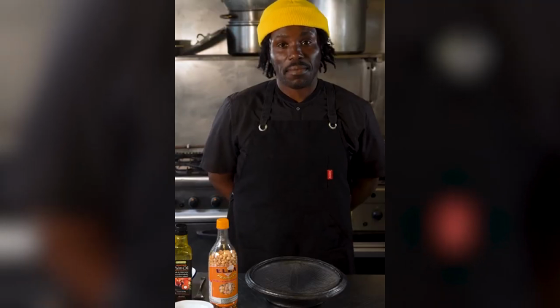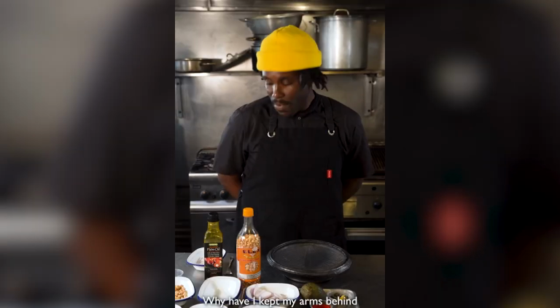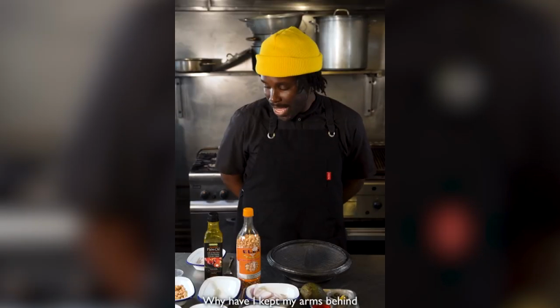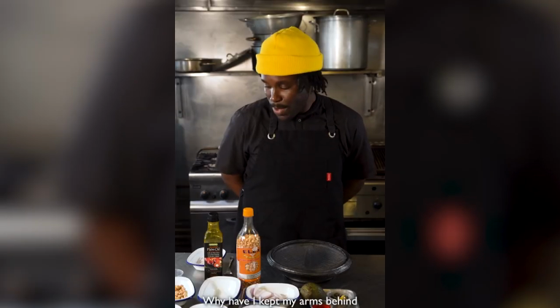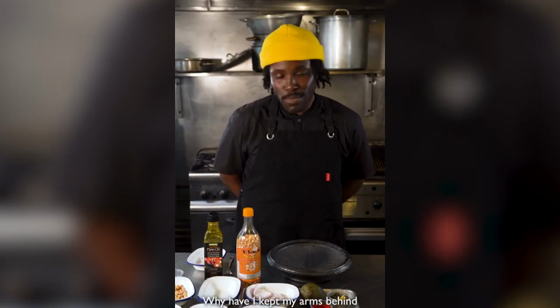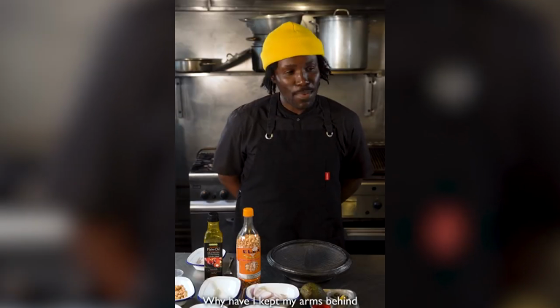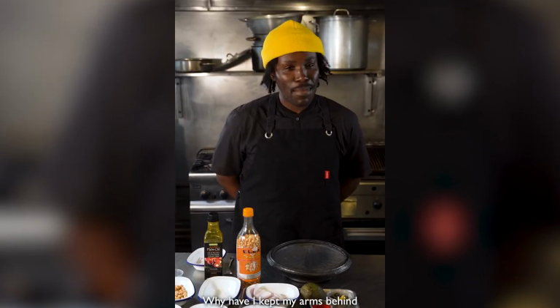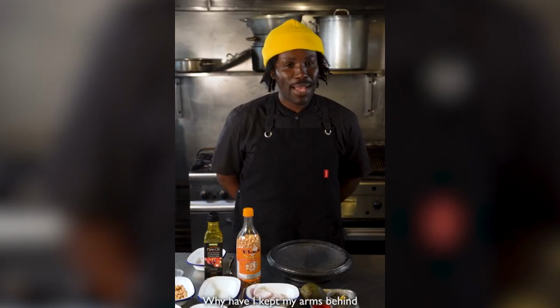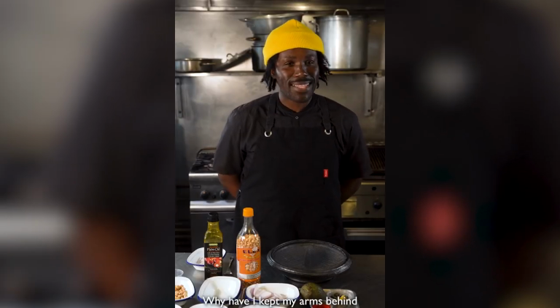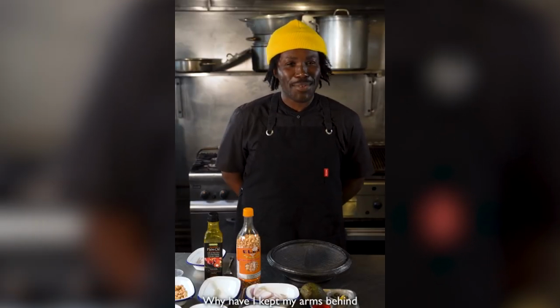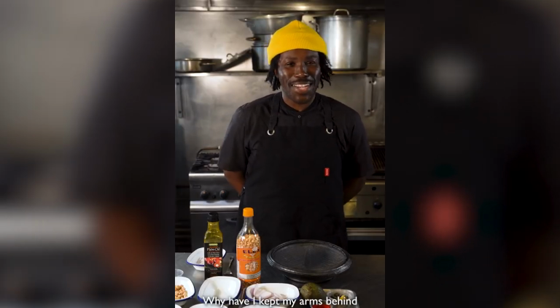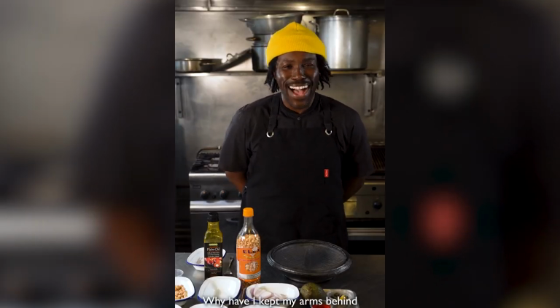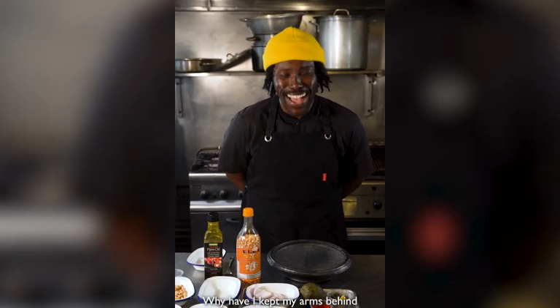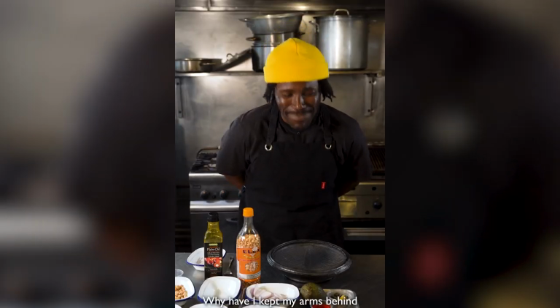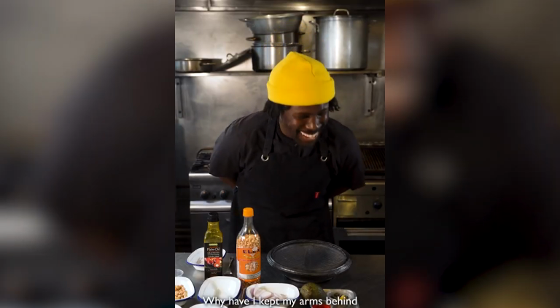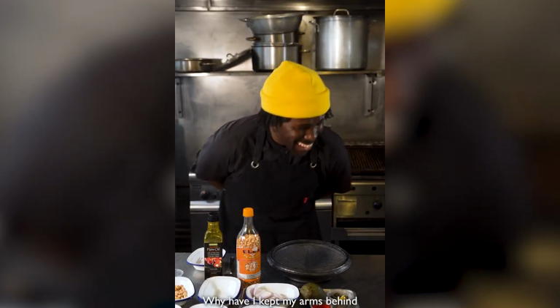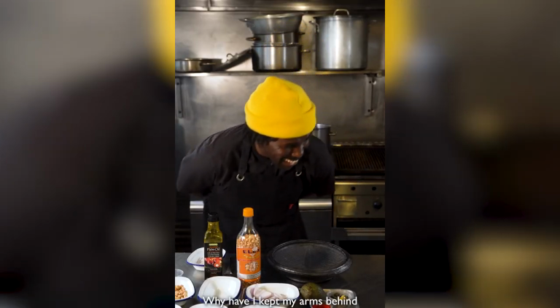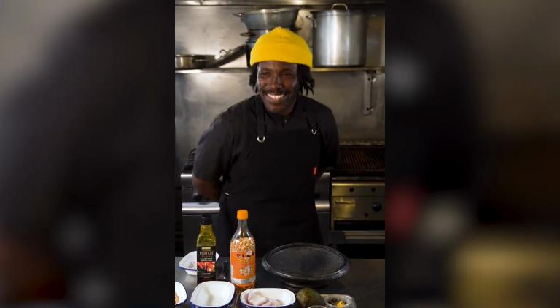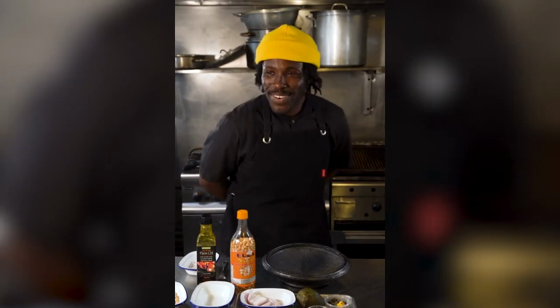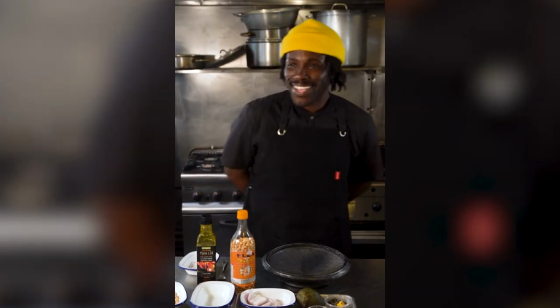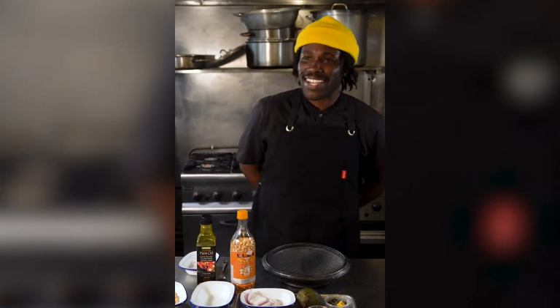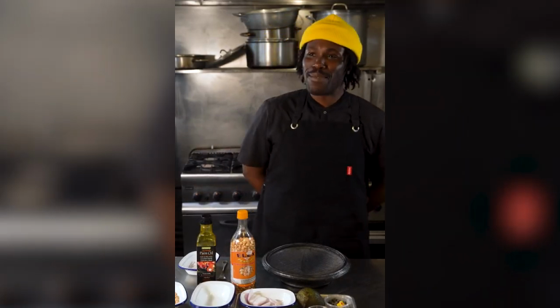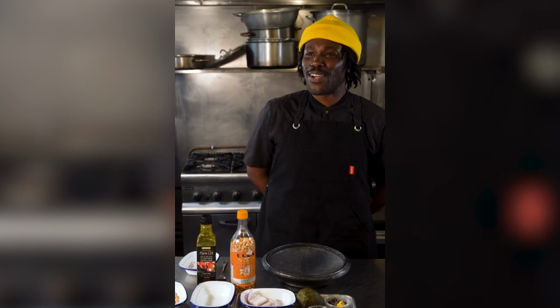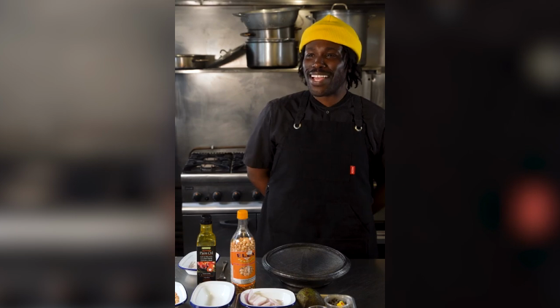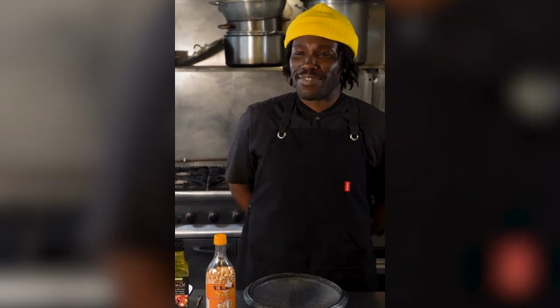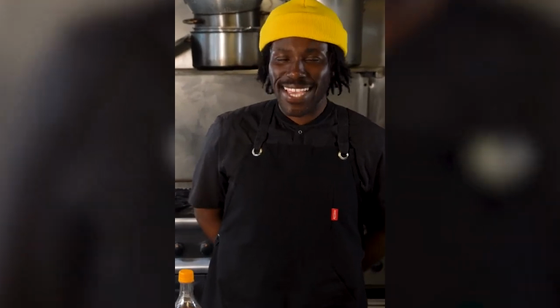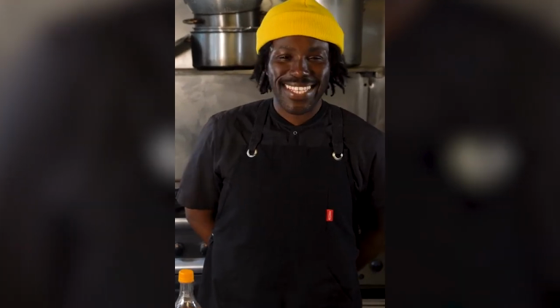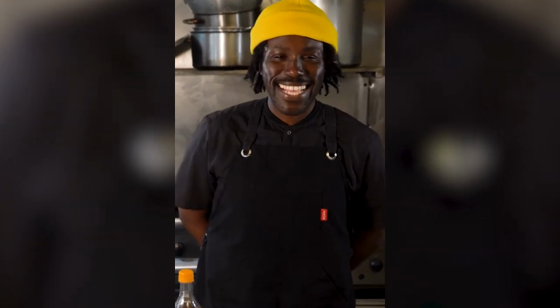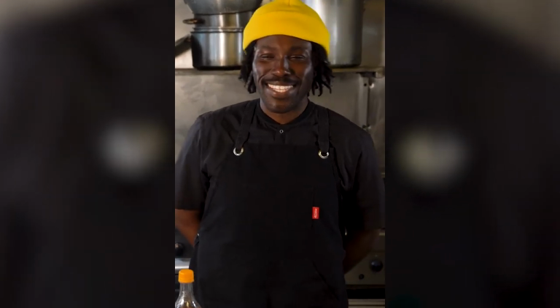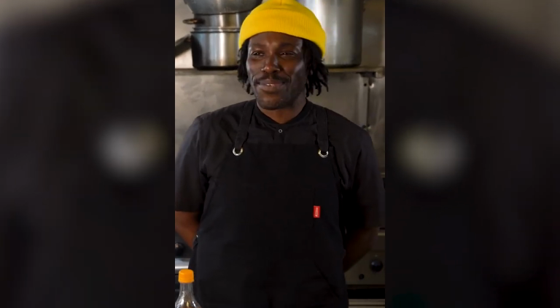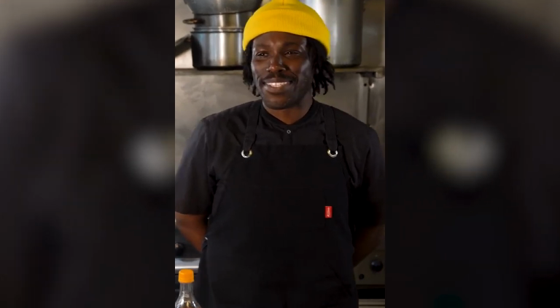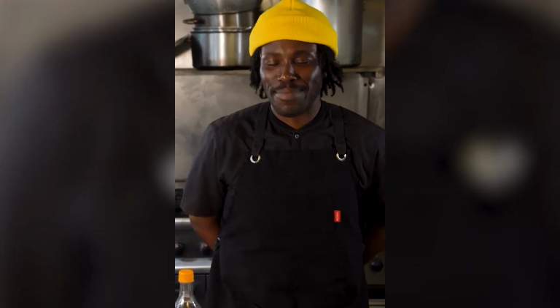Why have I kept my arms behind my back this whole time? I just realized I look like a sentinel or something.